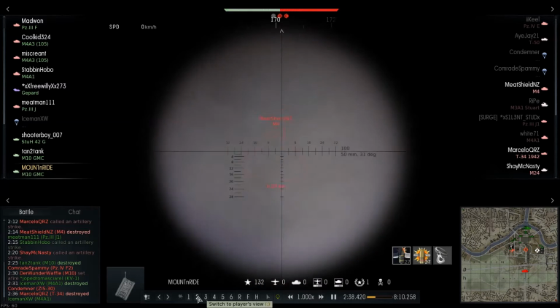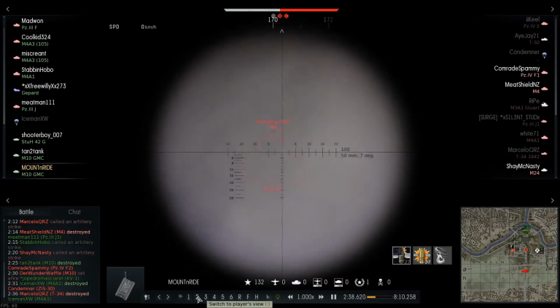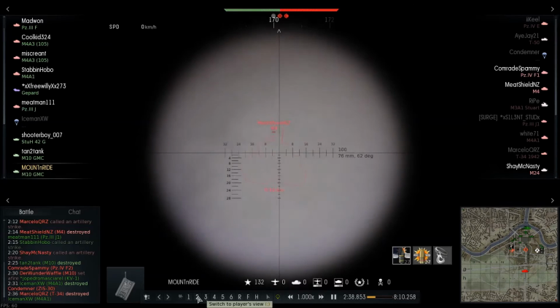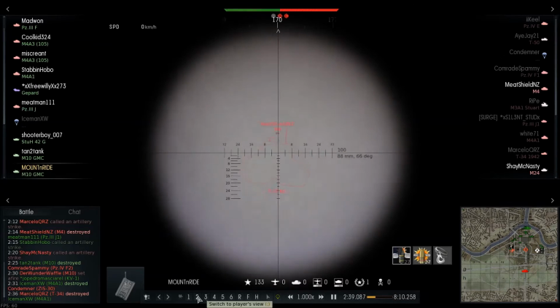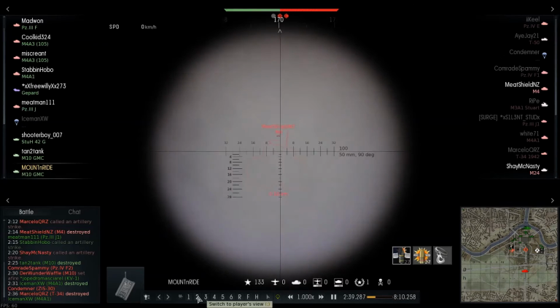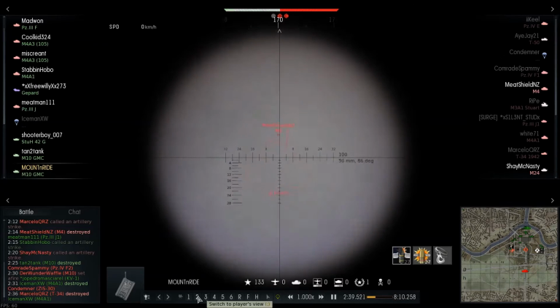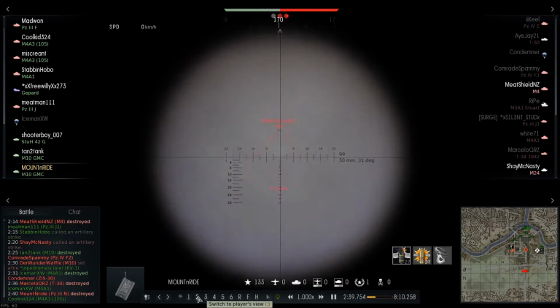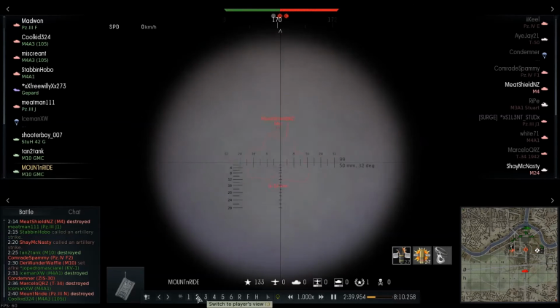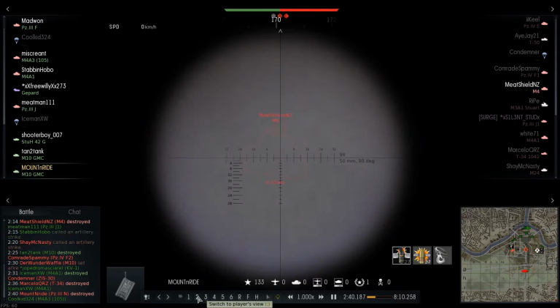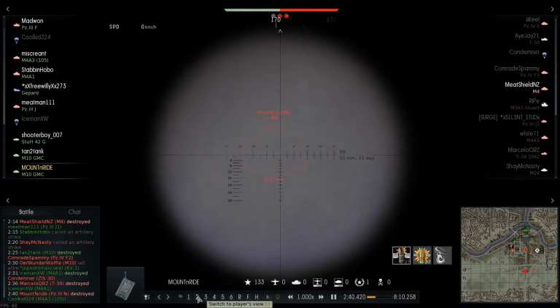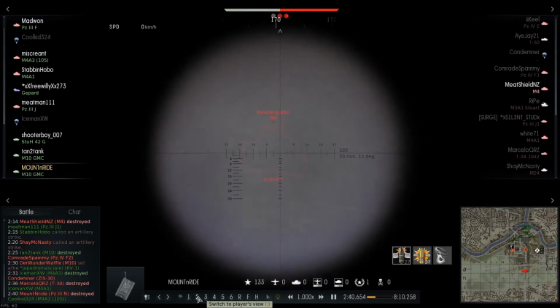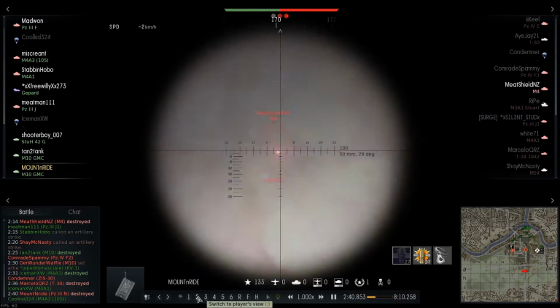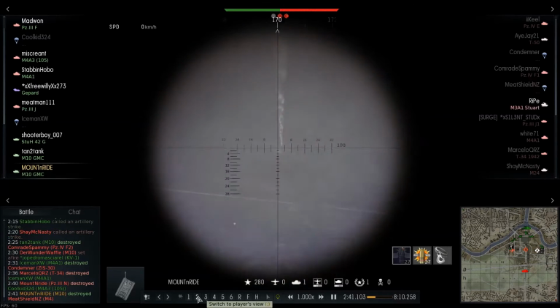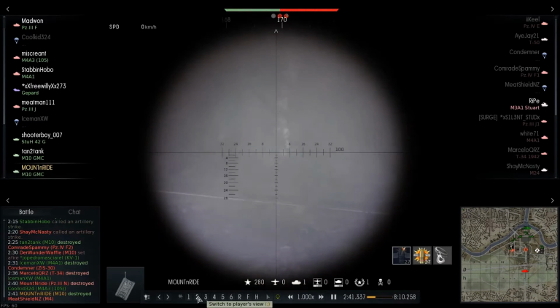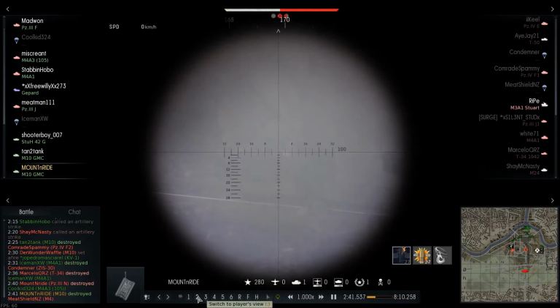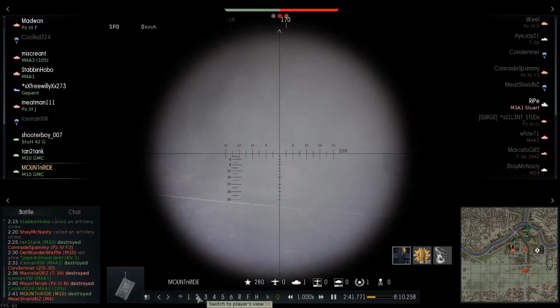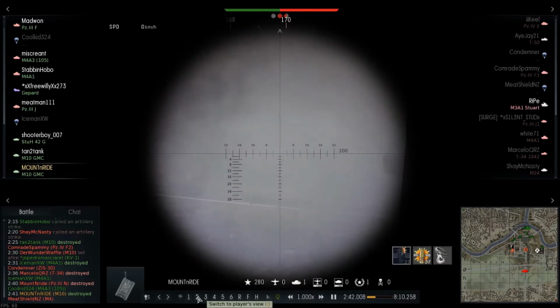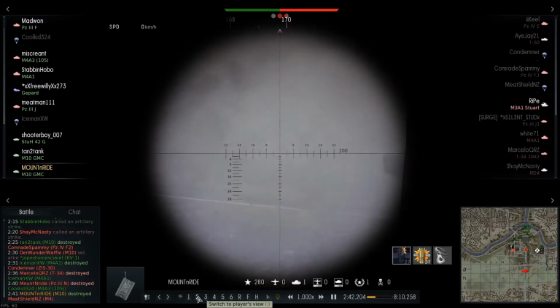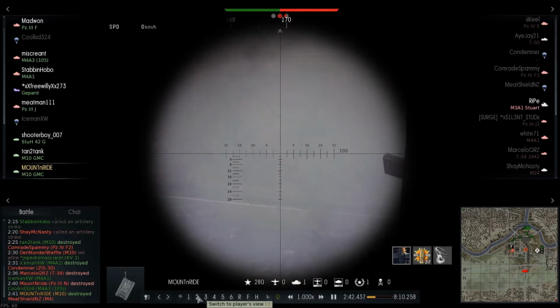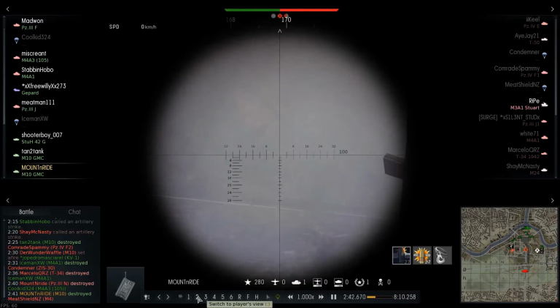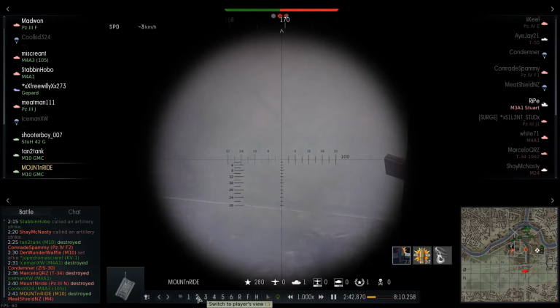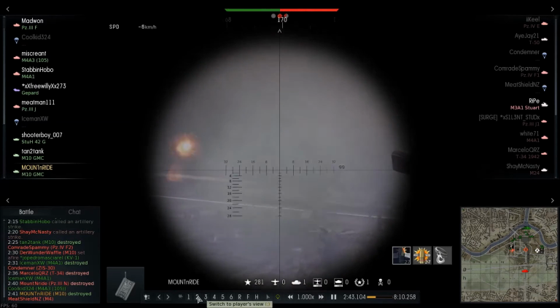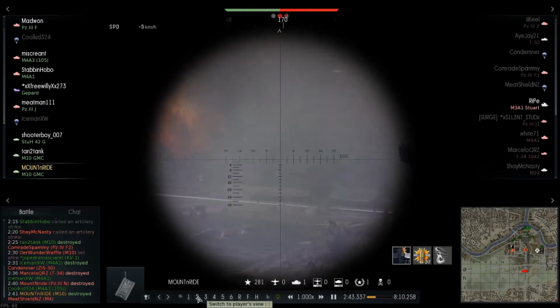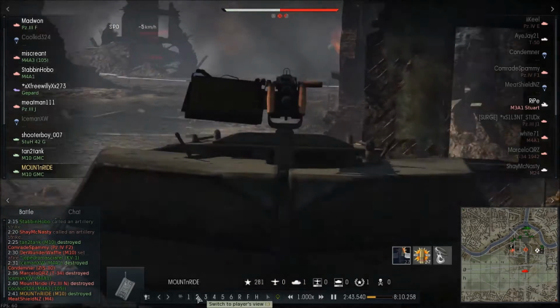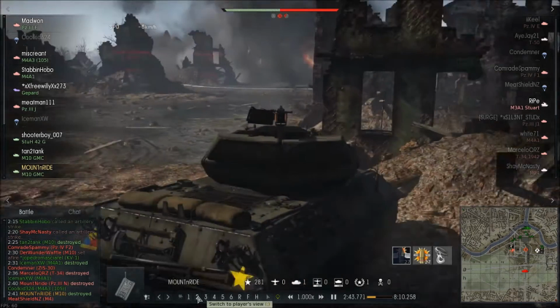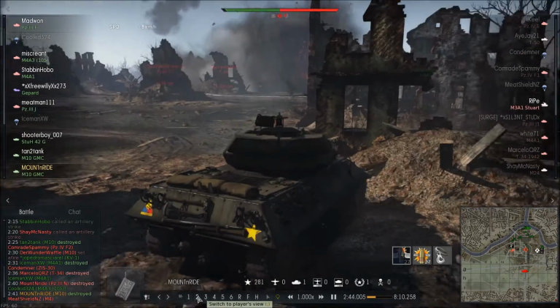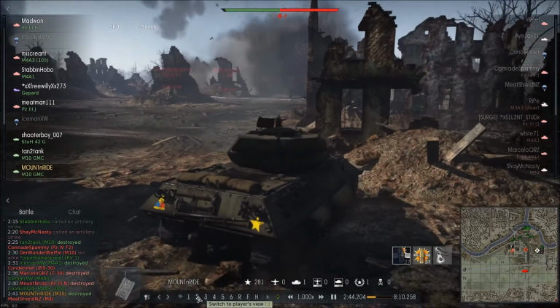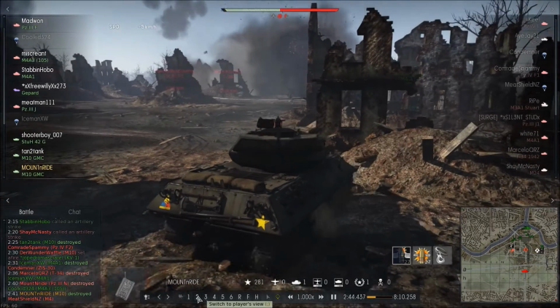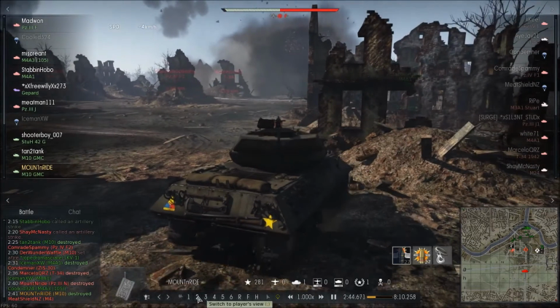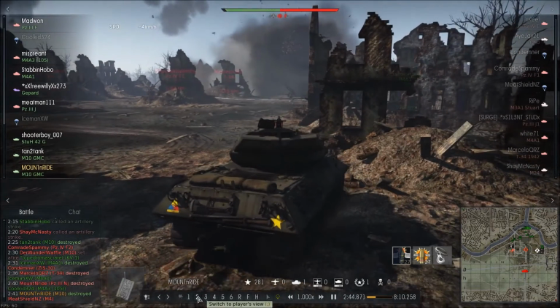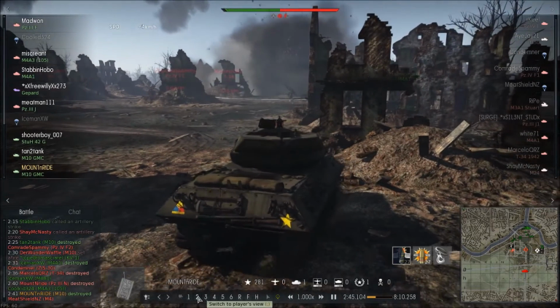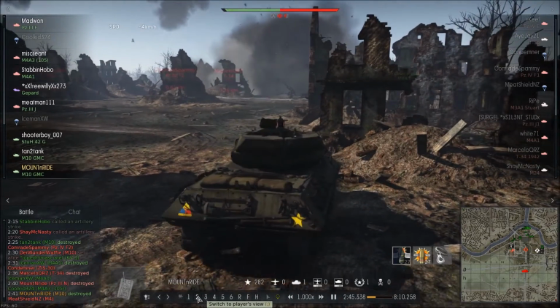You don't see it in the replay, but I killed three quarters of his crew. And that second shot took the last one out.